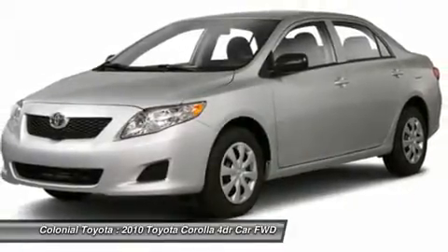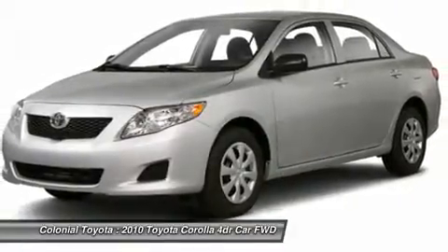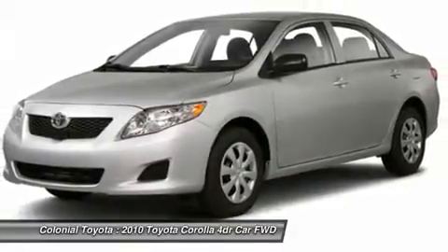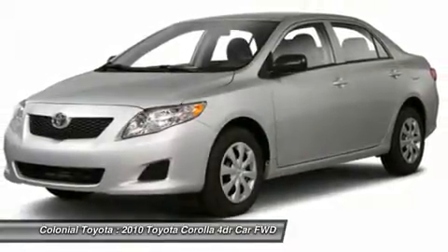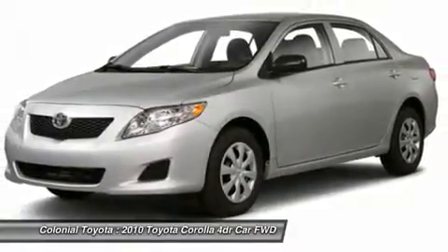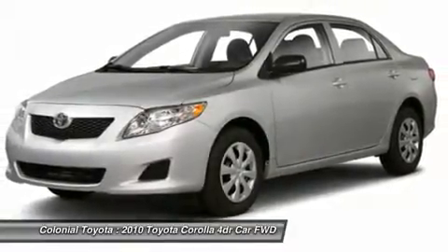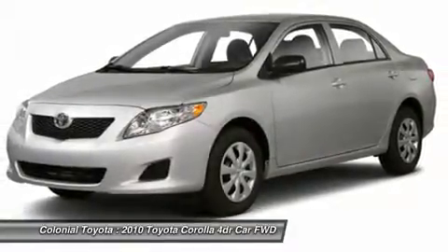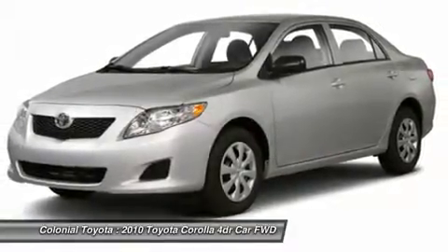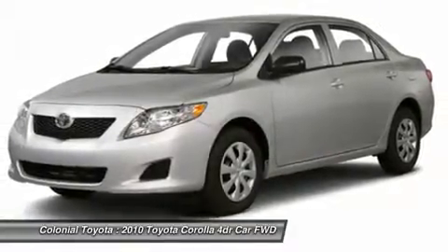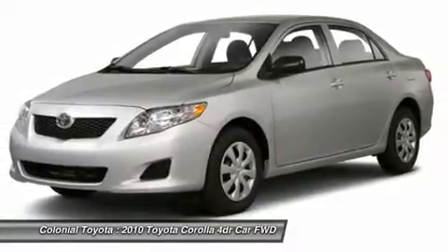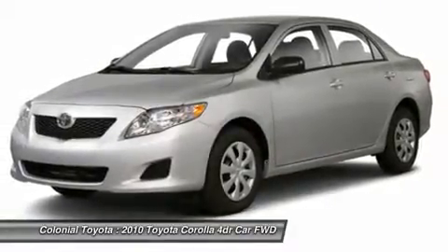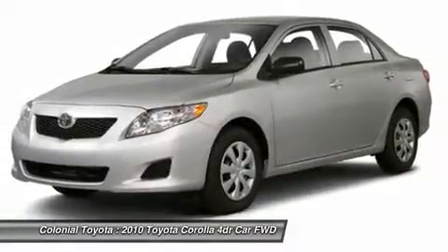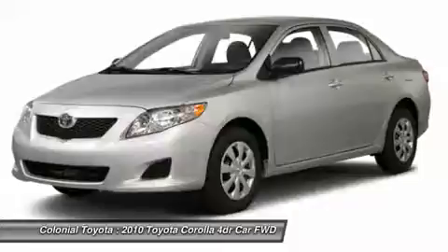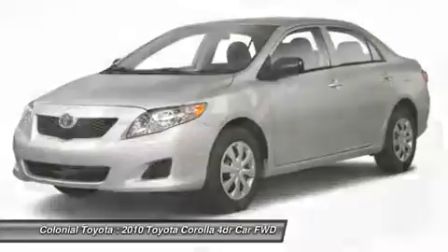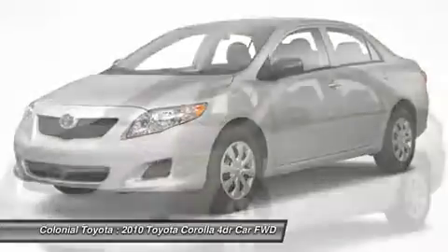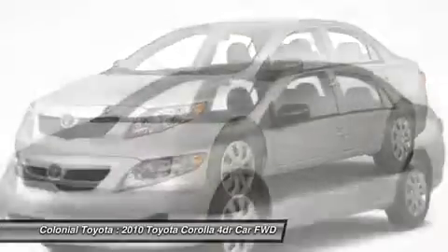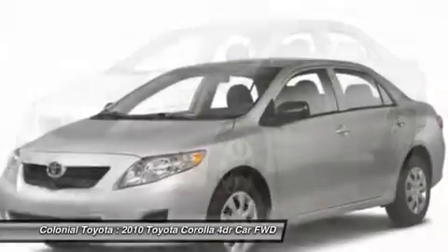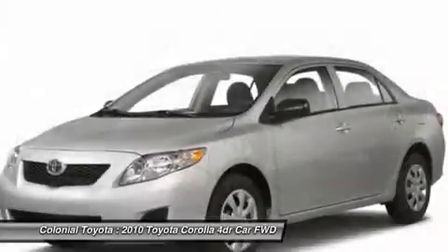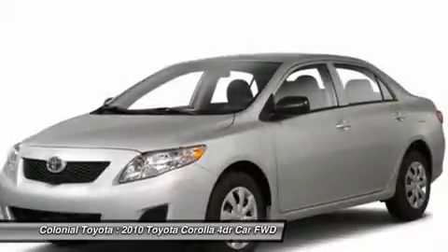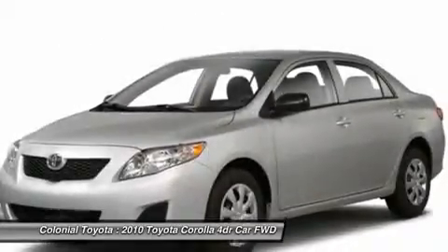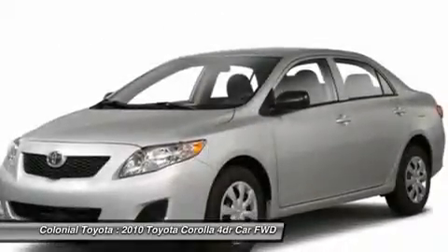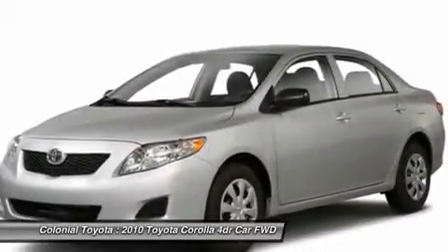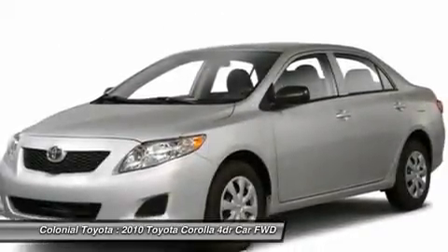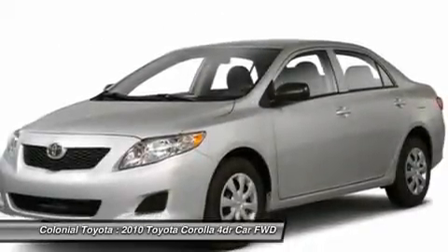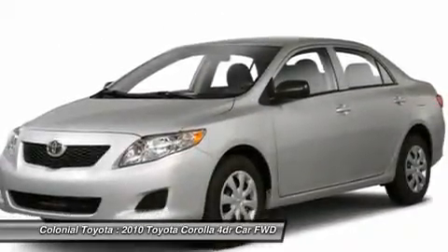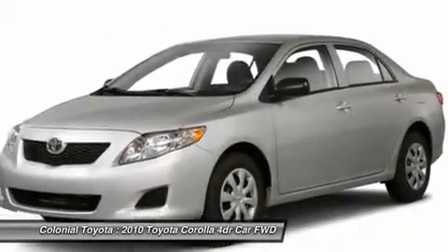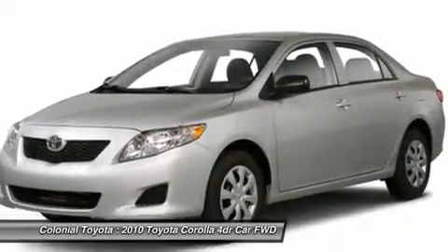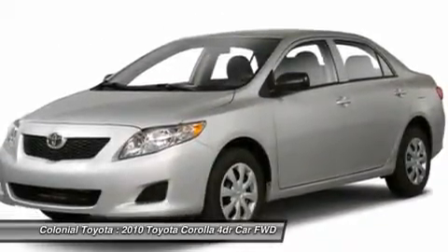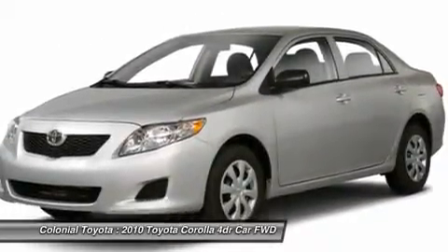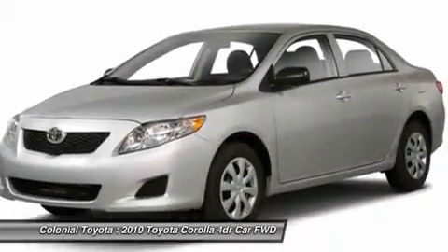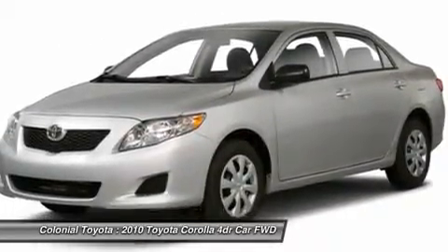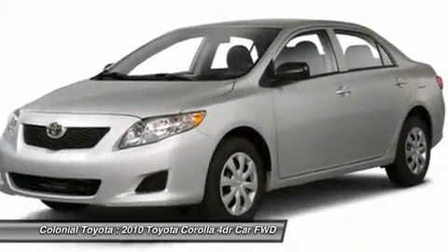Bucket seats. Wouldn't you look great in this vehicle? Stop in today and see for yourself.